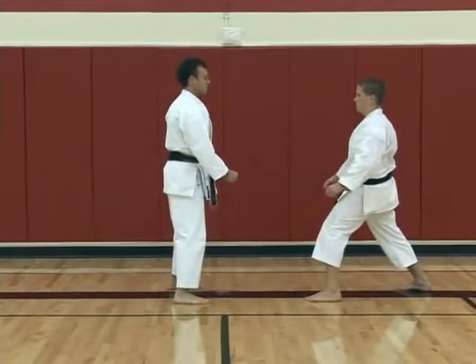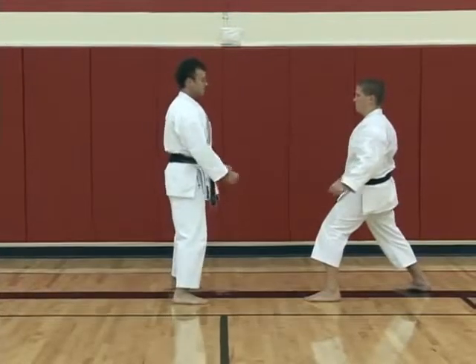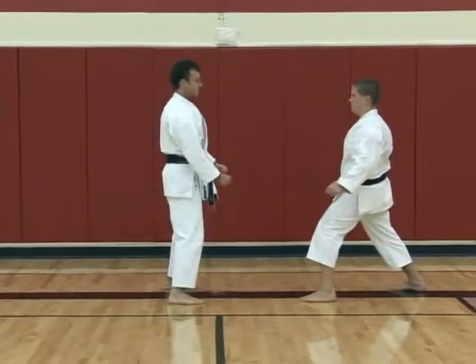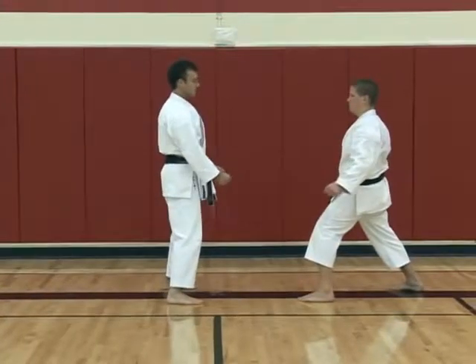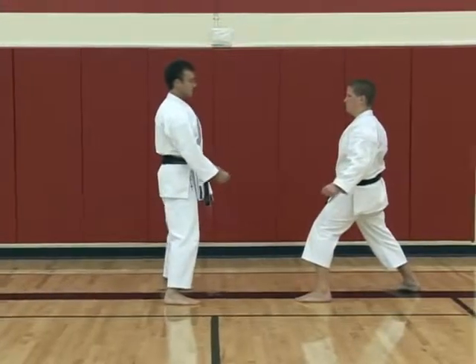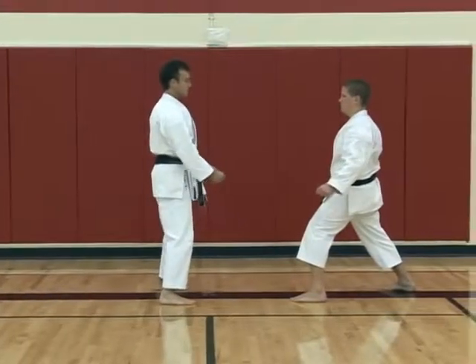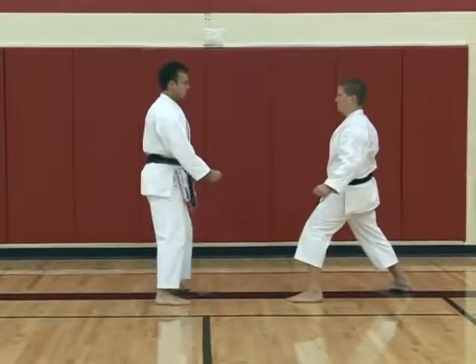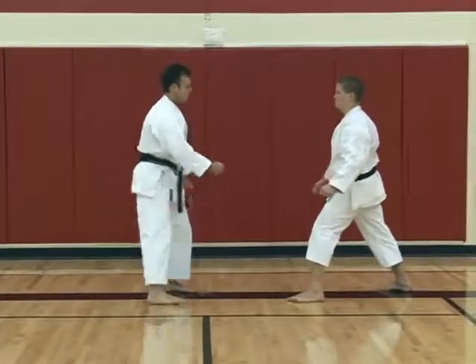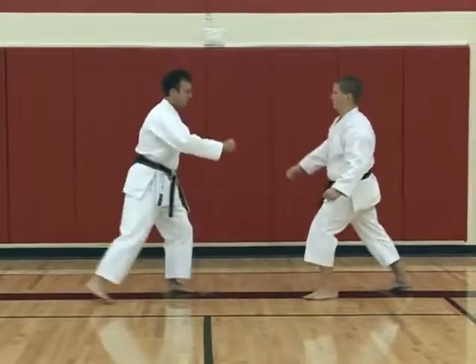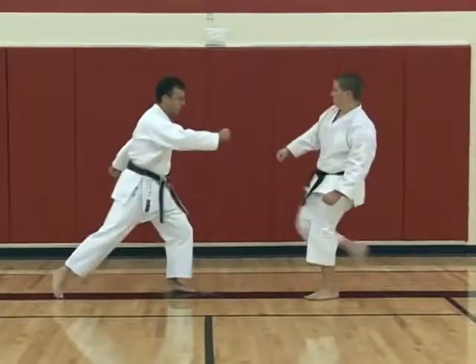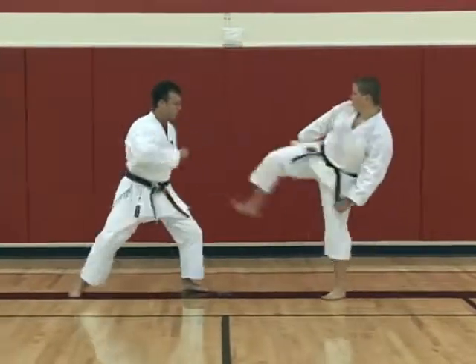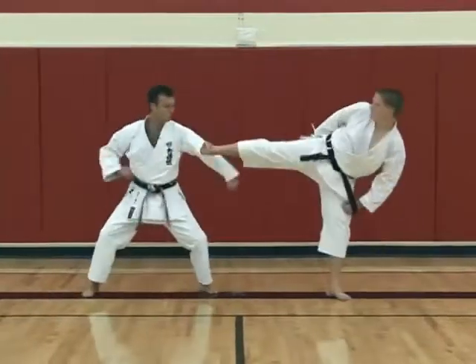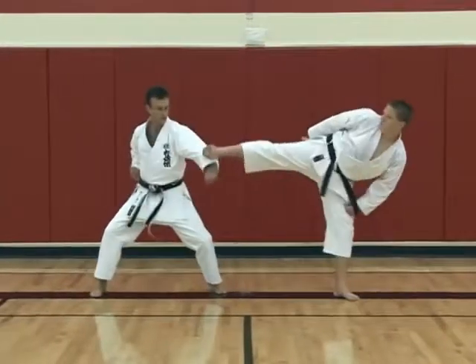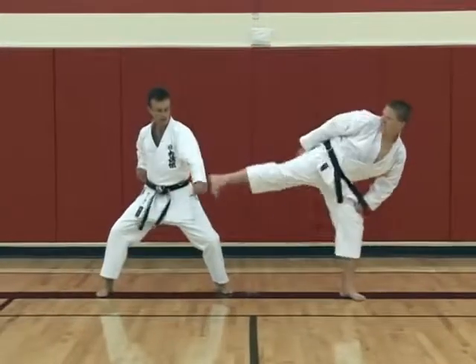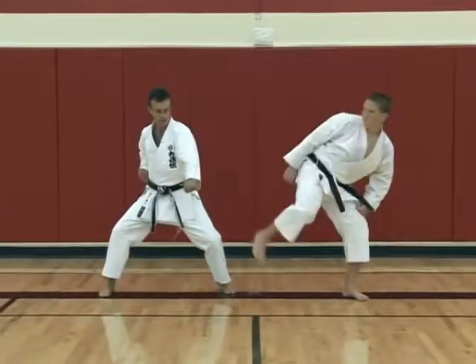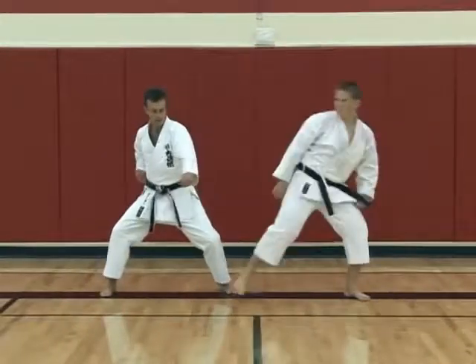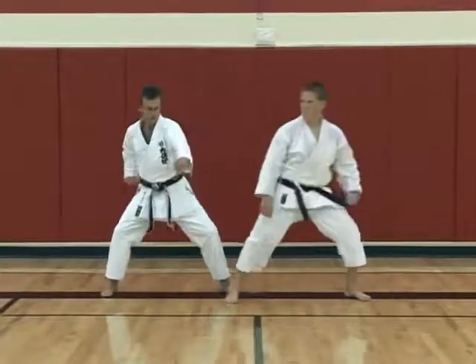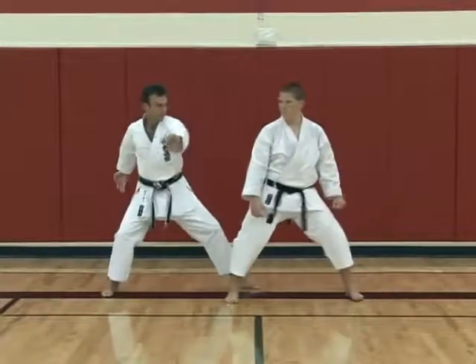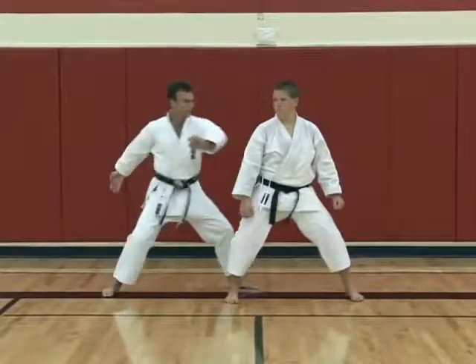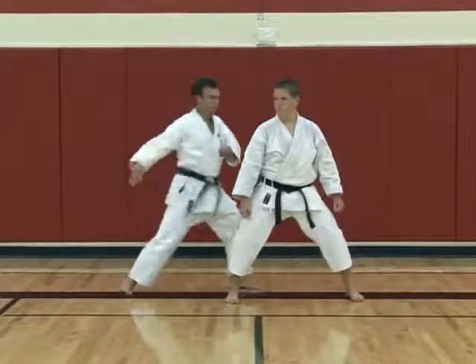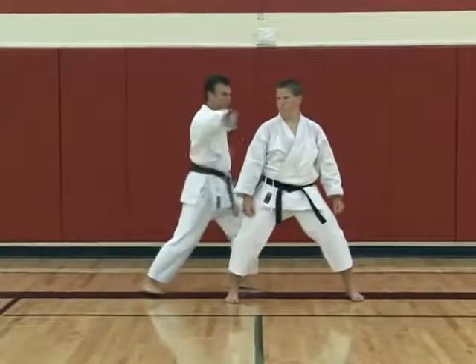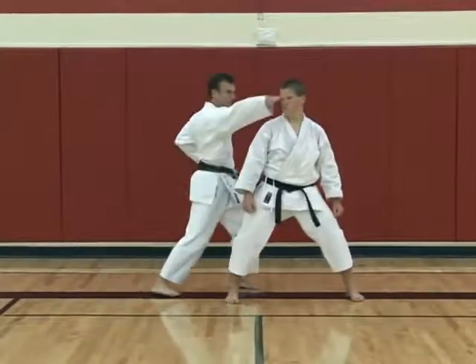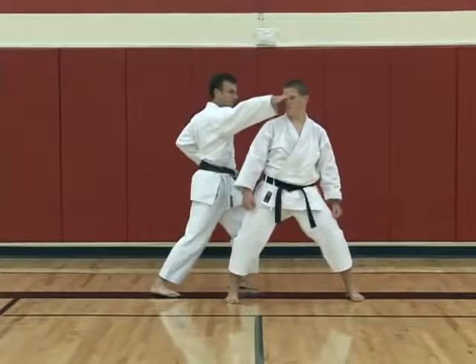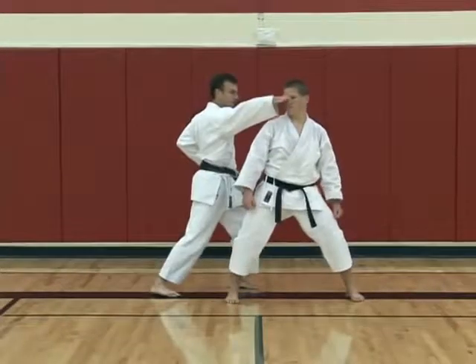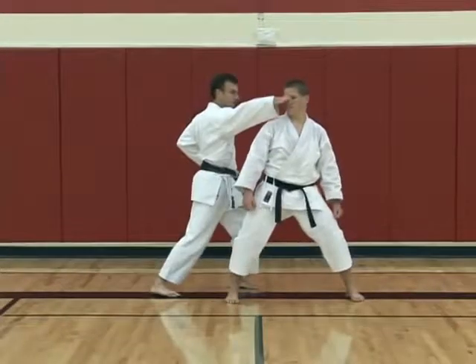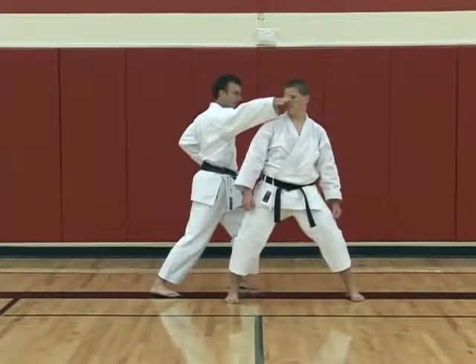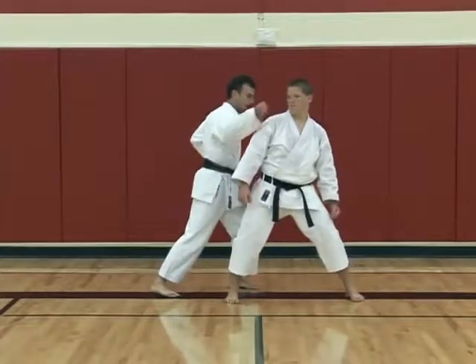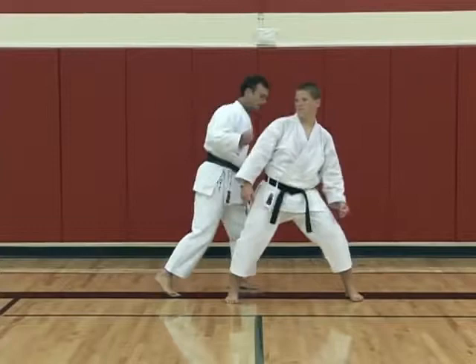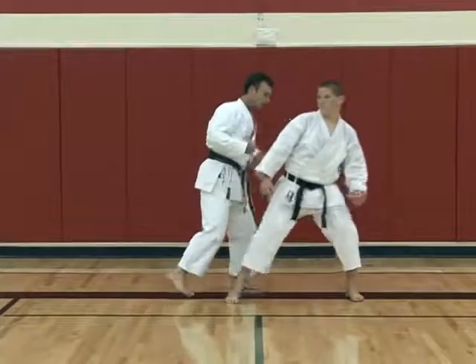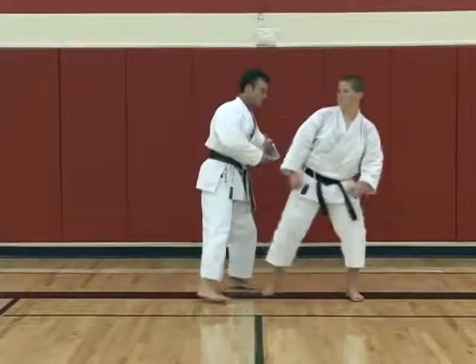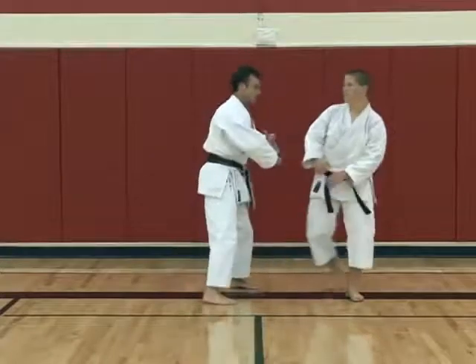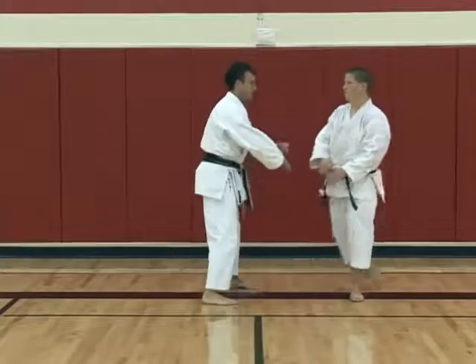So one more time slowly. Each. One. Two. Now at speed.